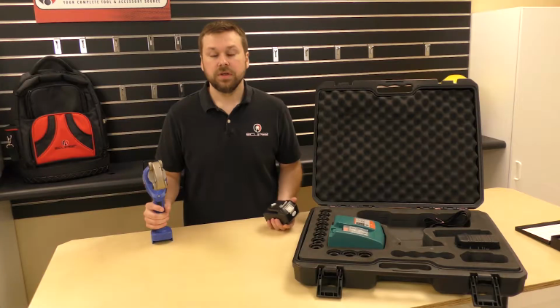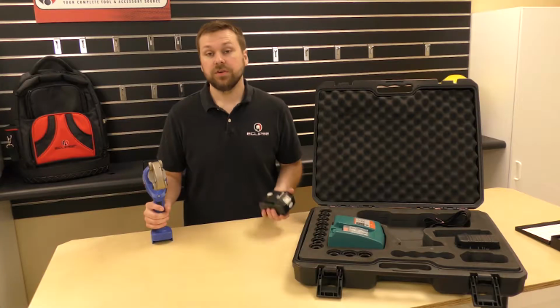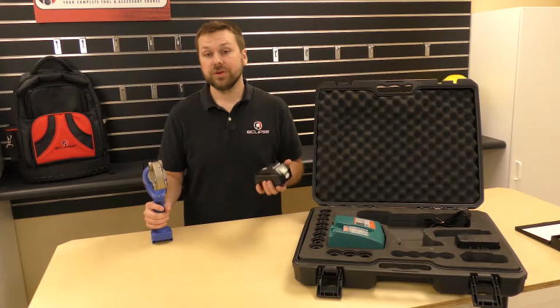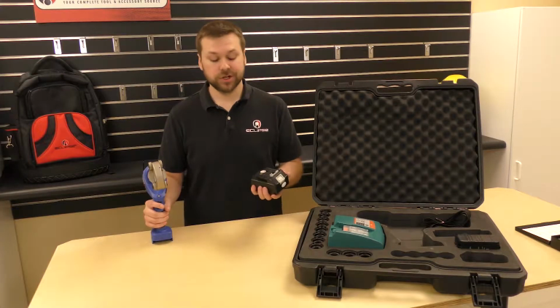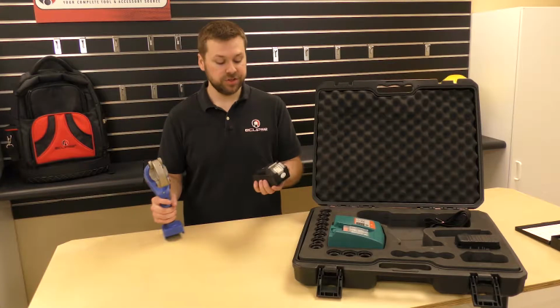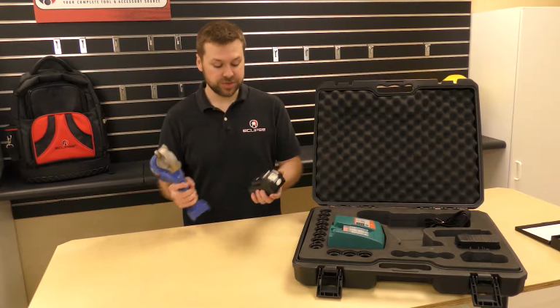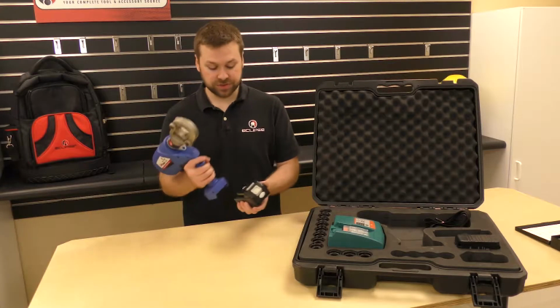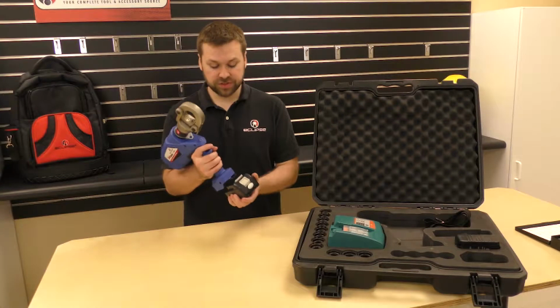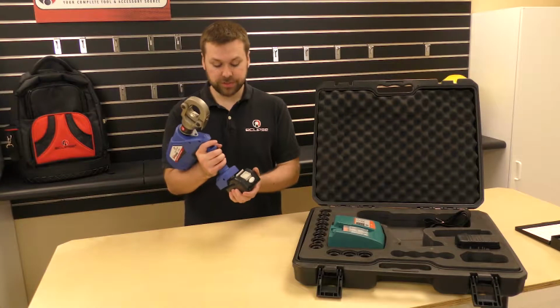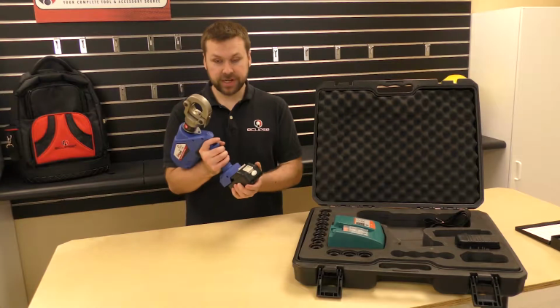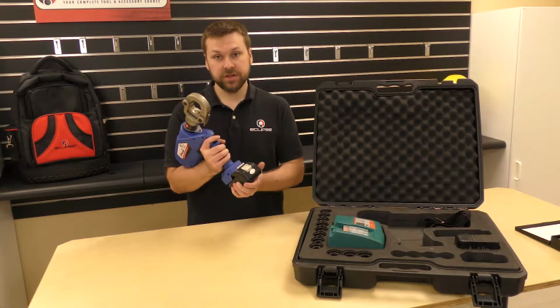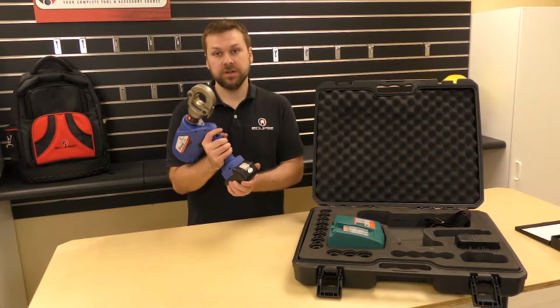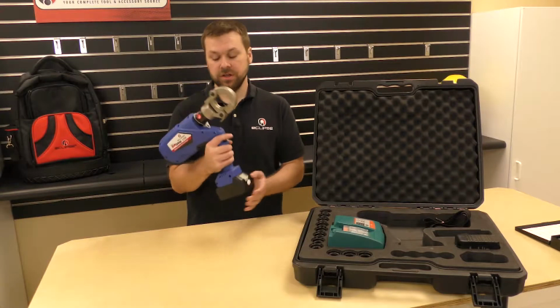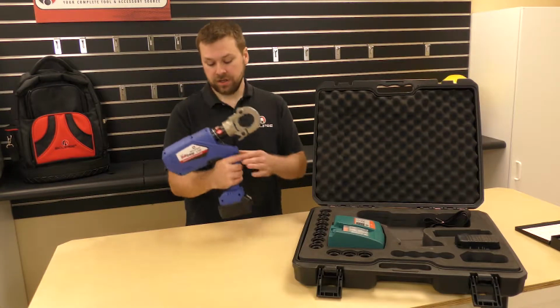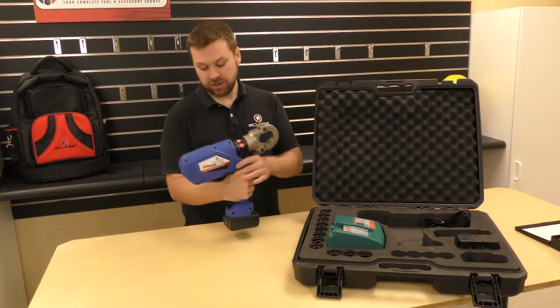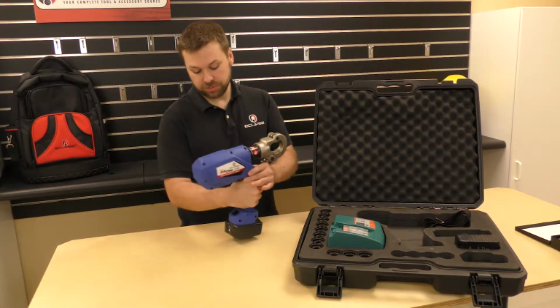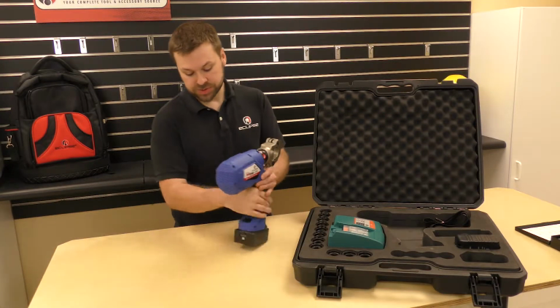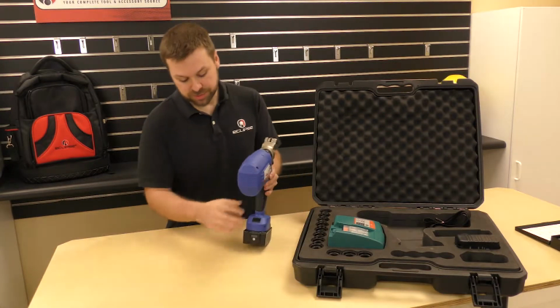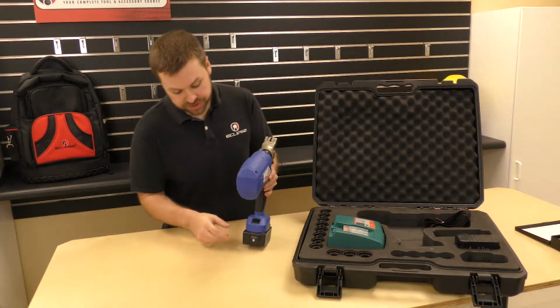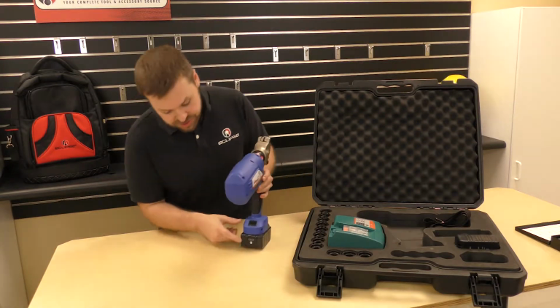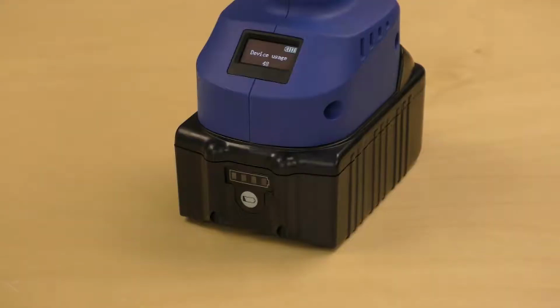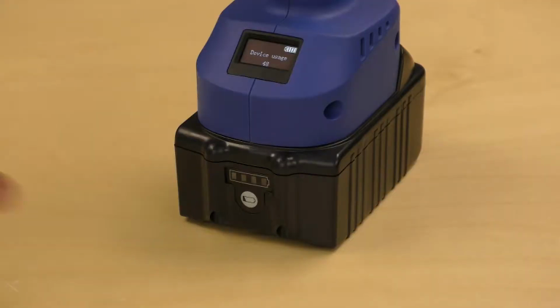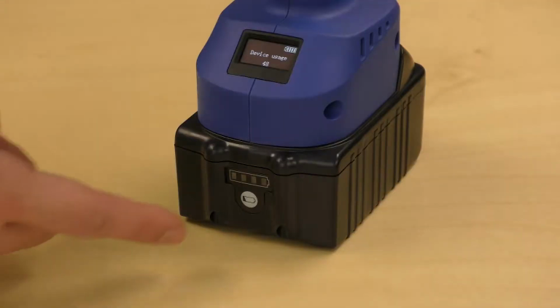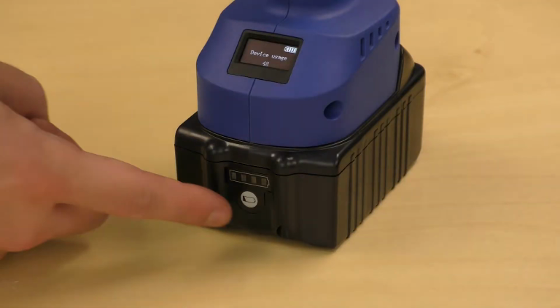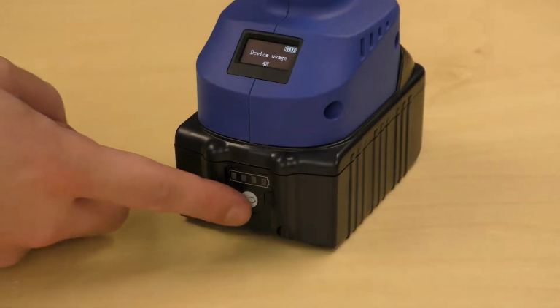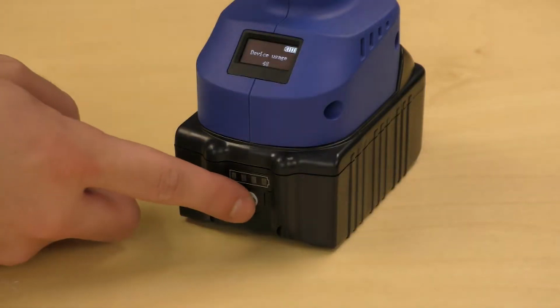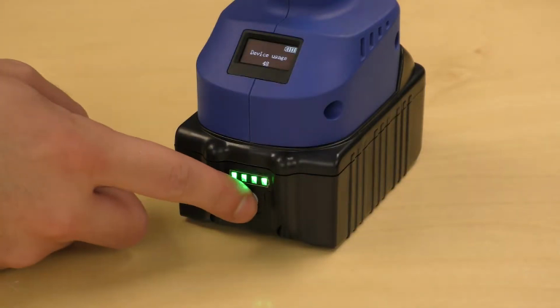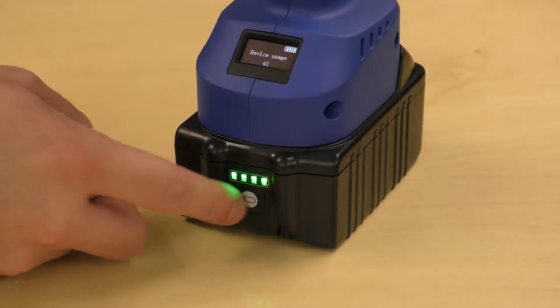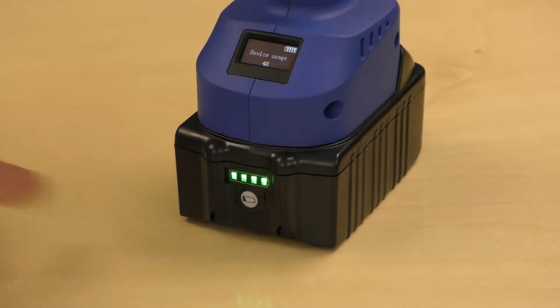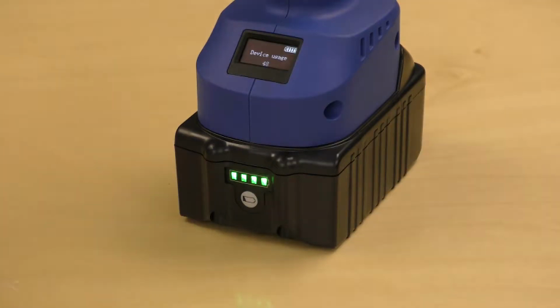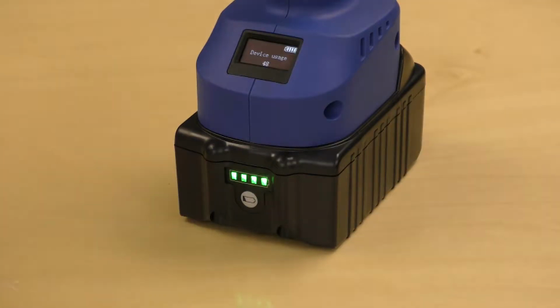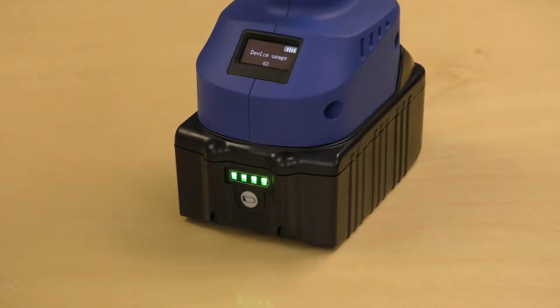First thing we're going to do is just install the battery. You can push the button to check the power level. It's fully charged right now.